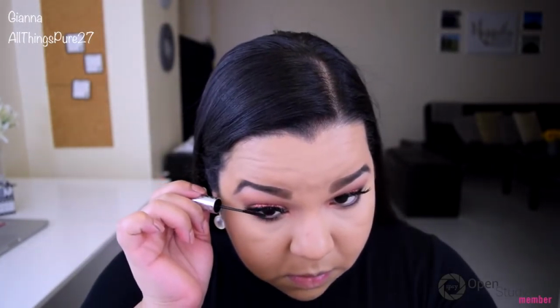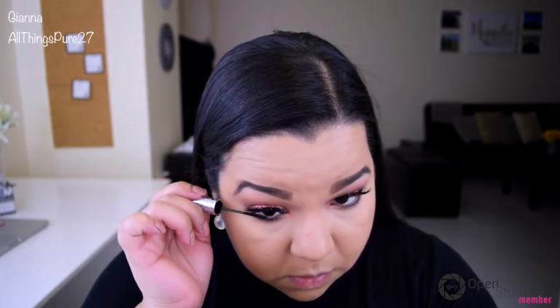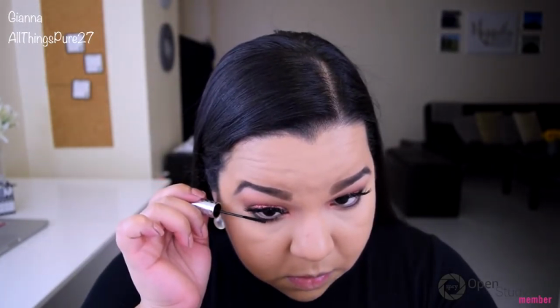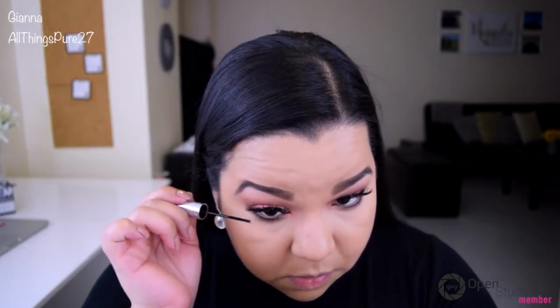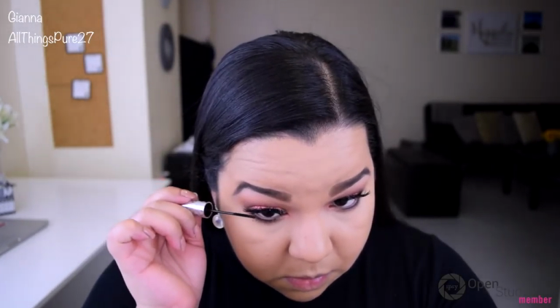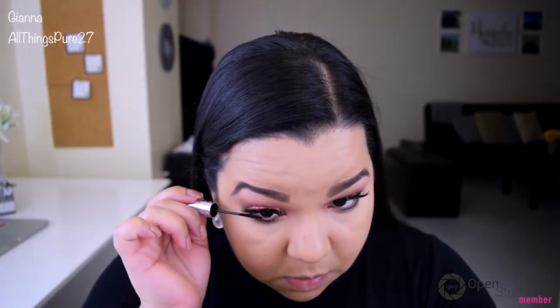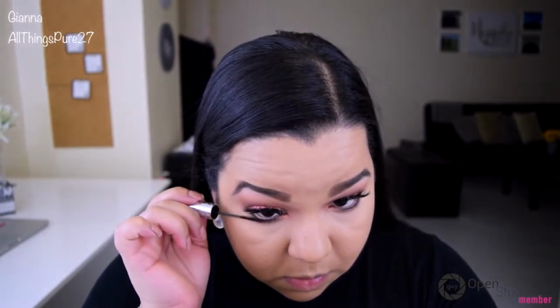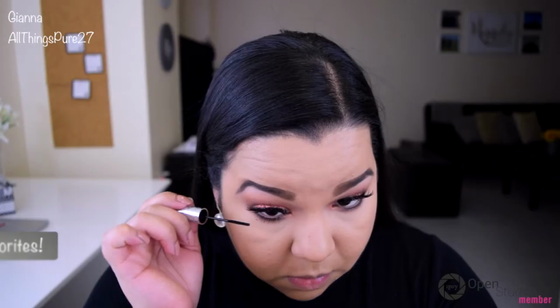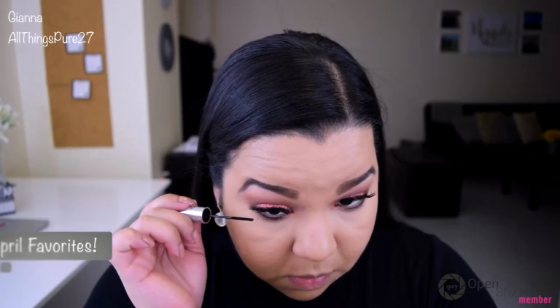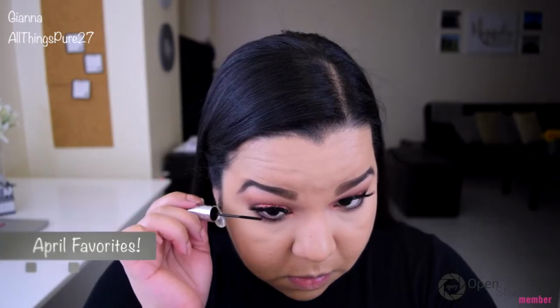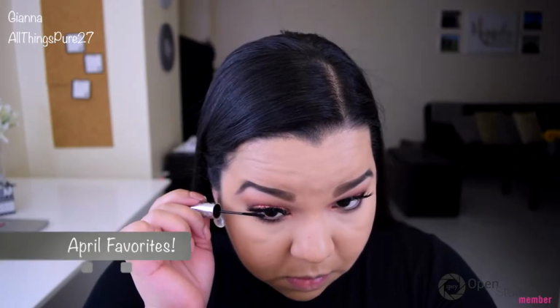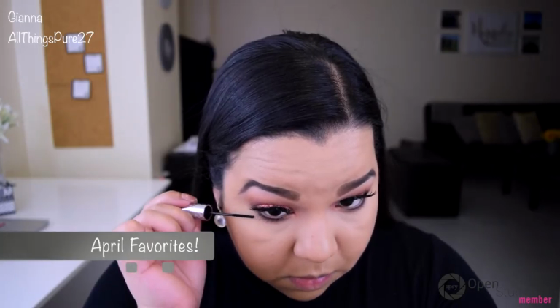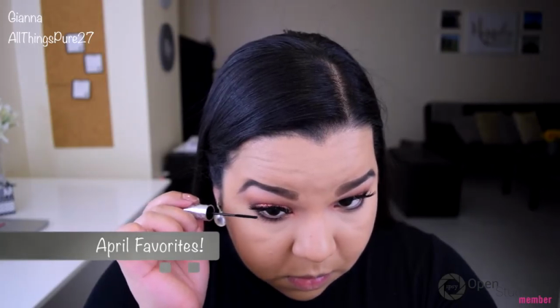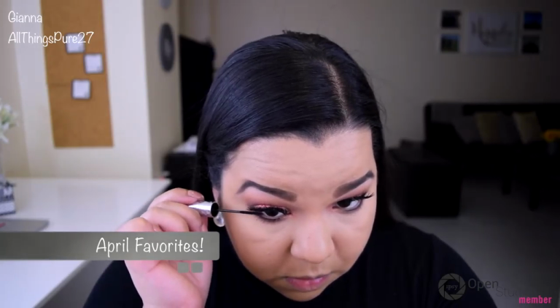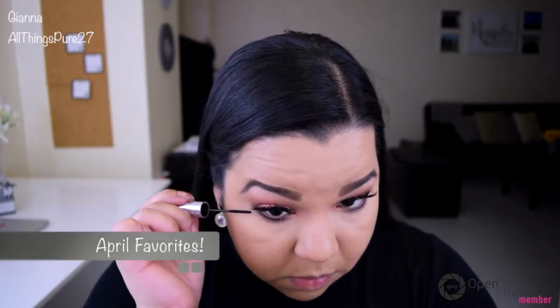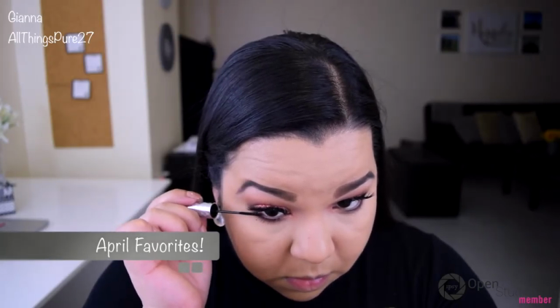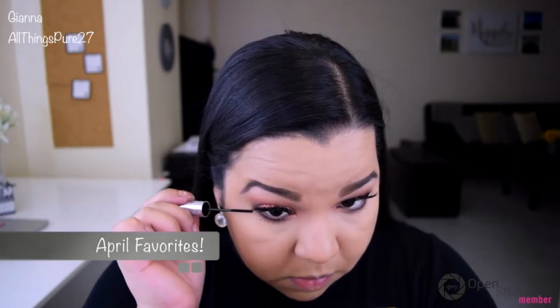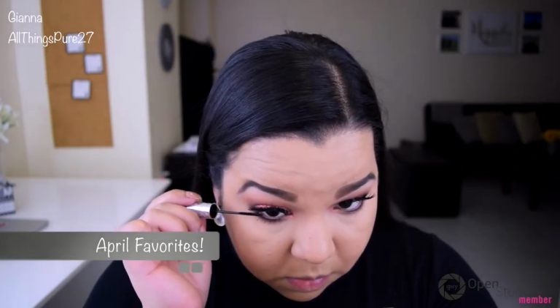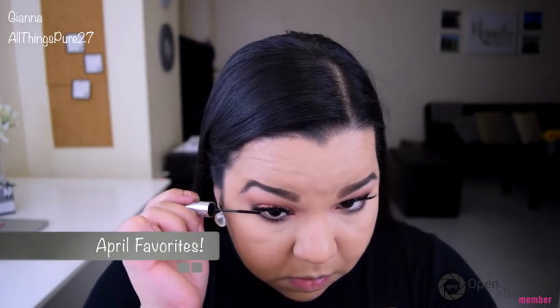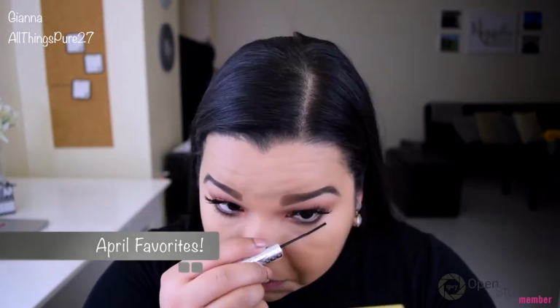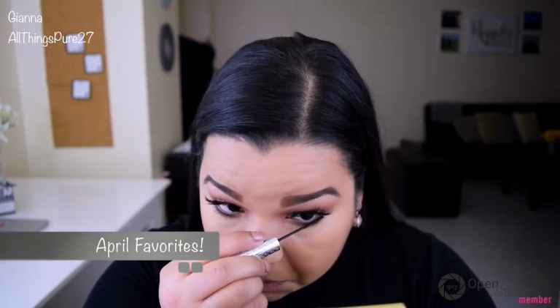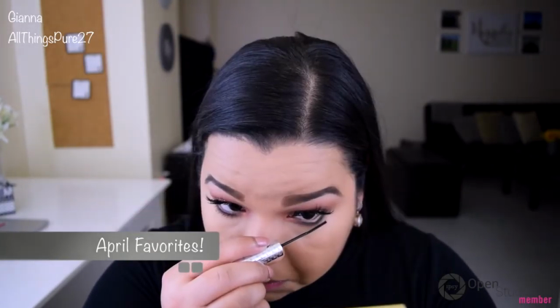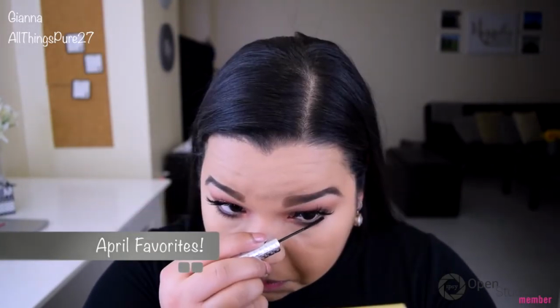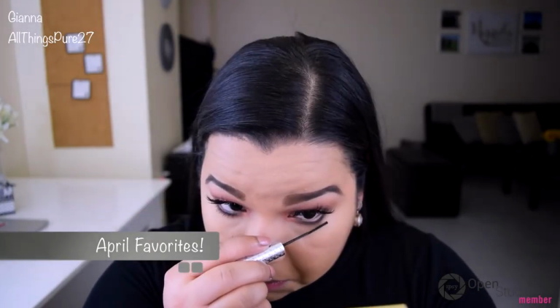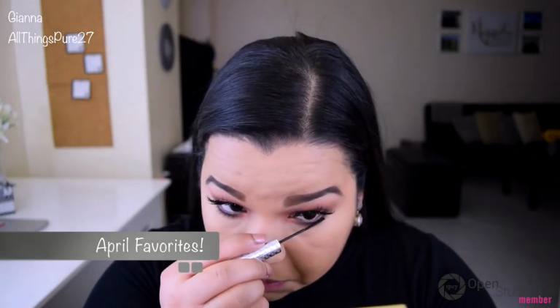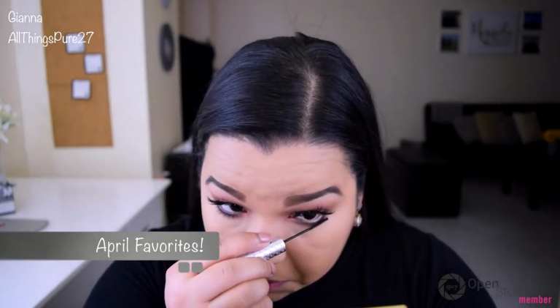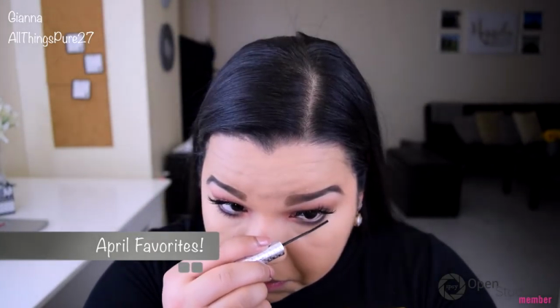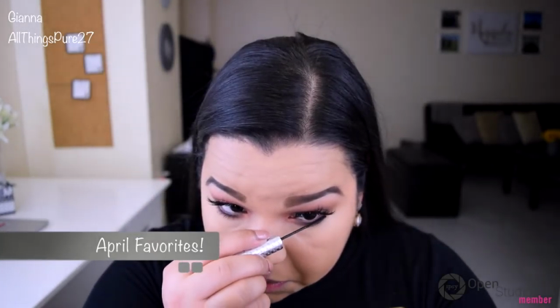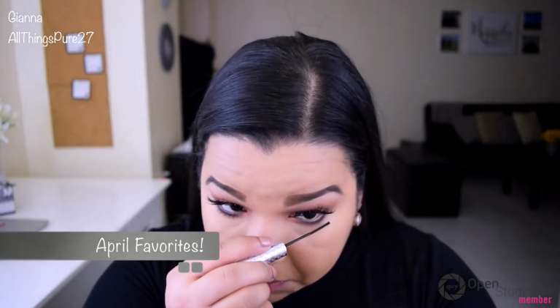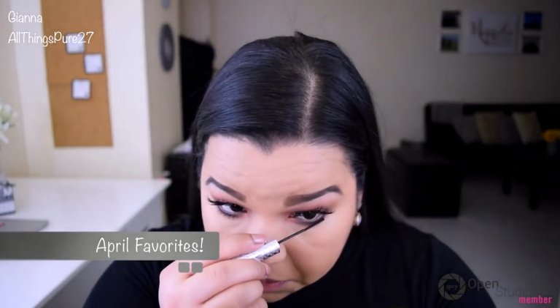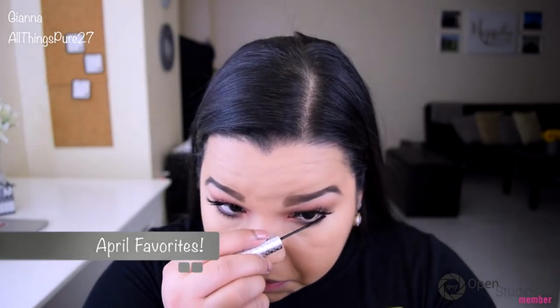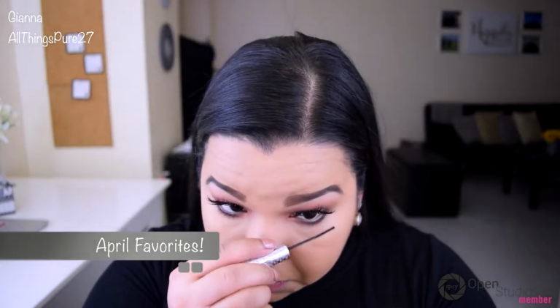If you saw my April favorites, you probably guessed it — I am wearing my Ardell Double Wispies today.